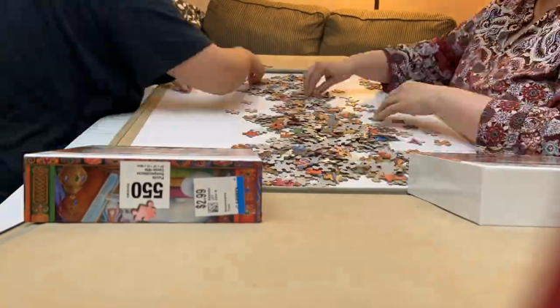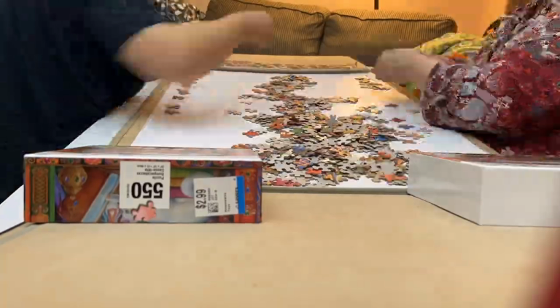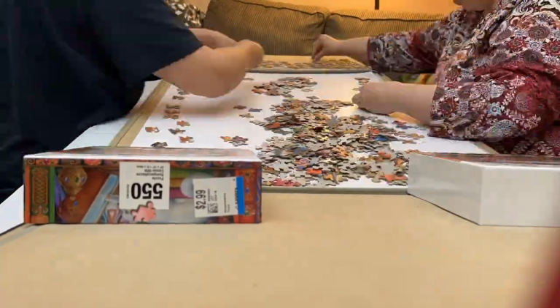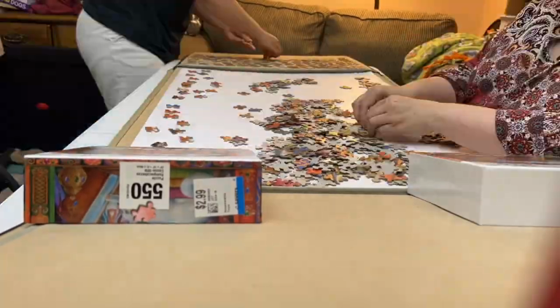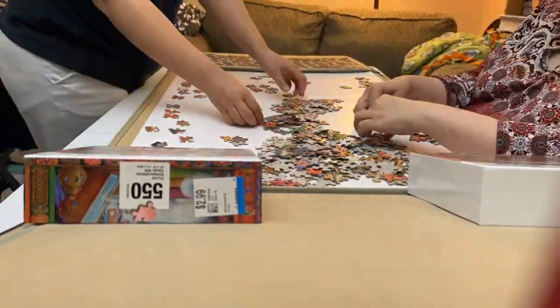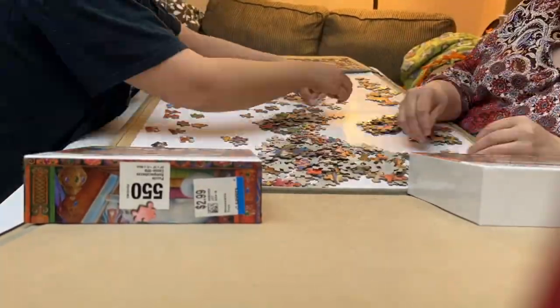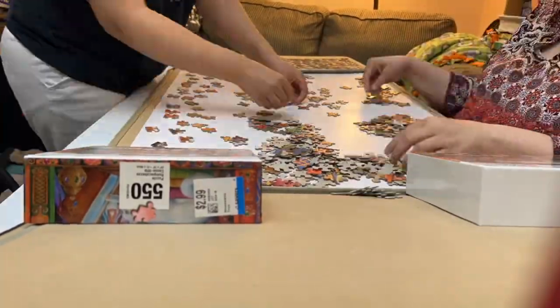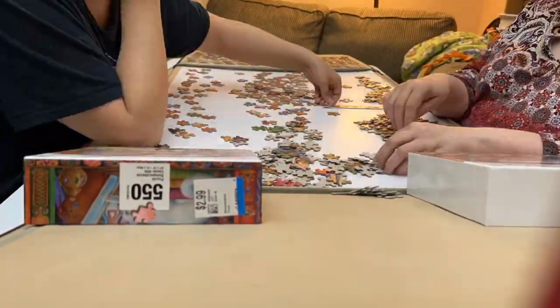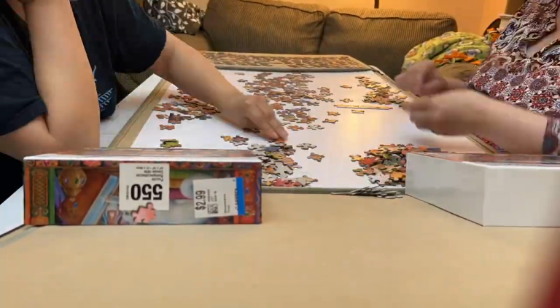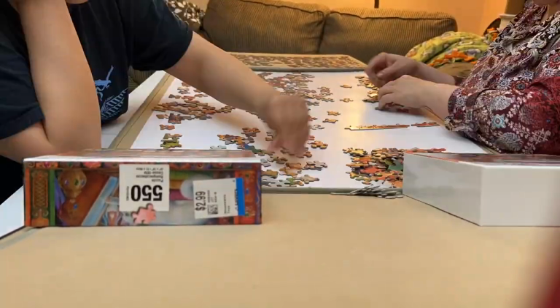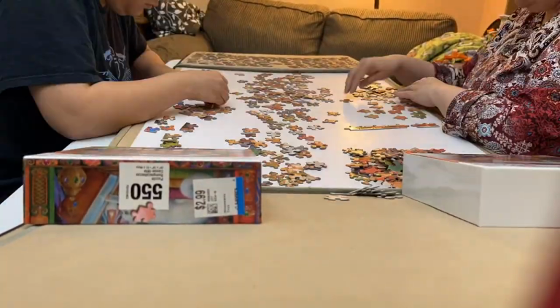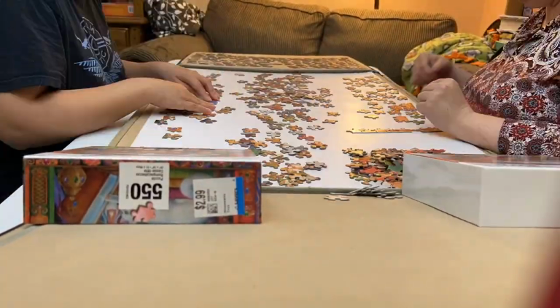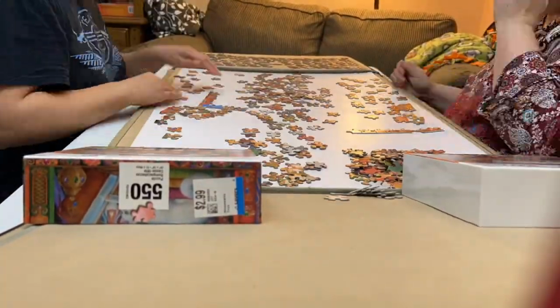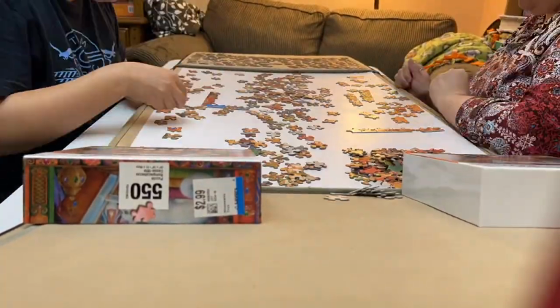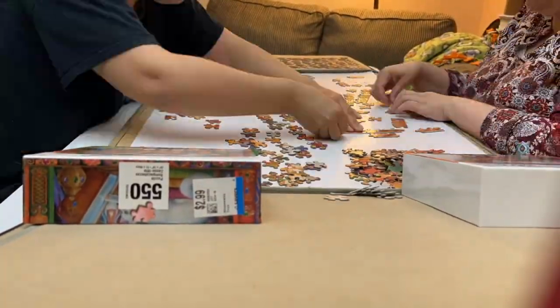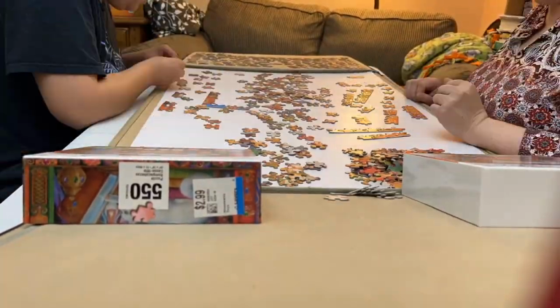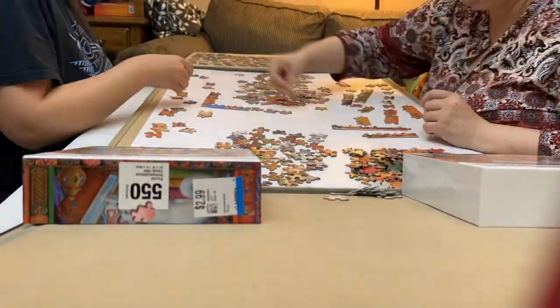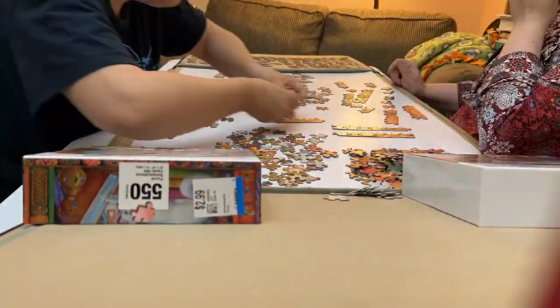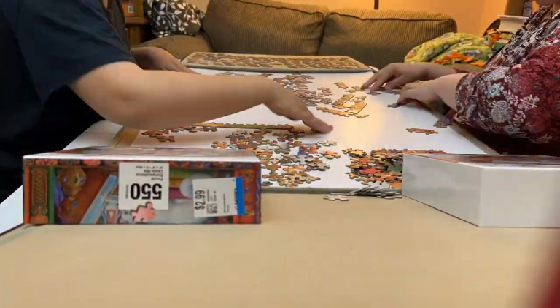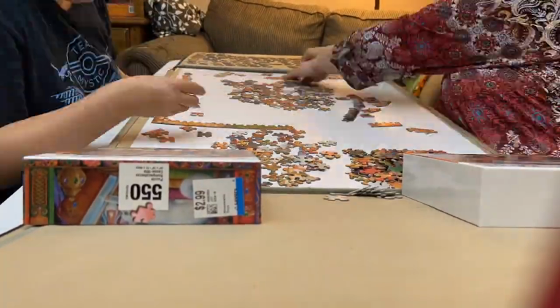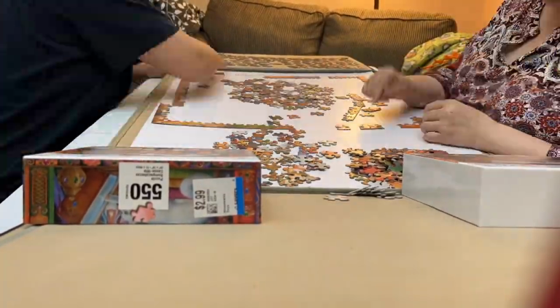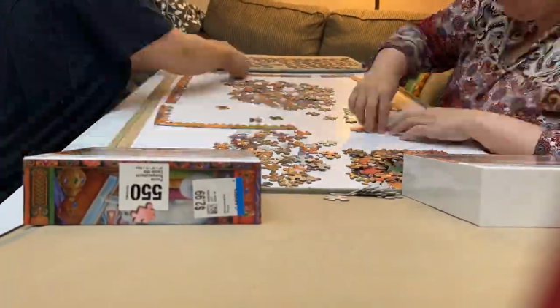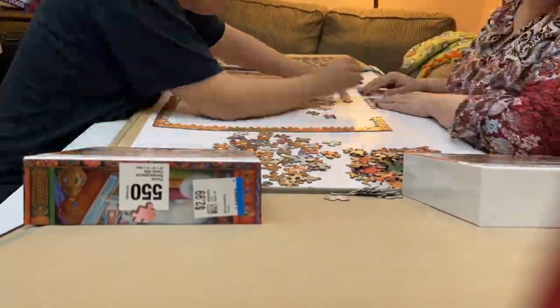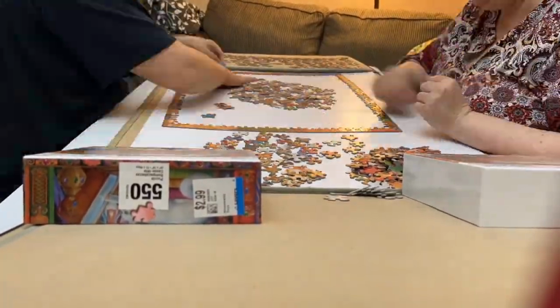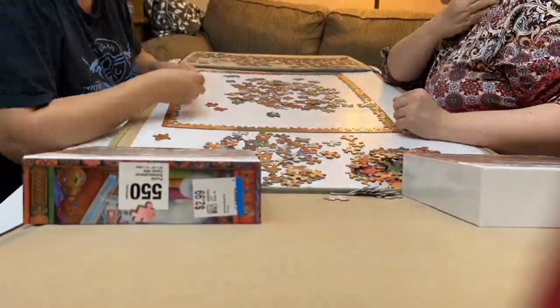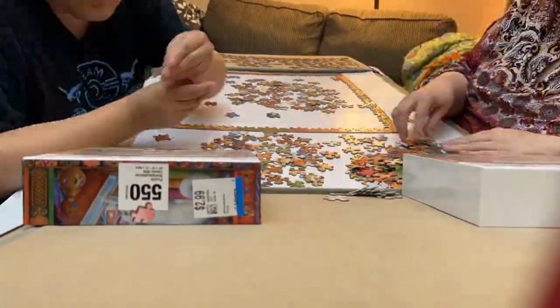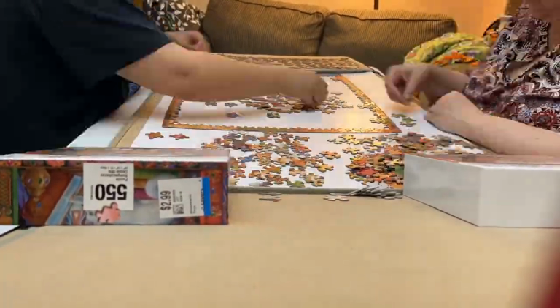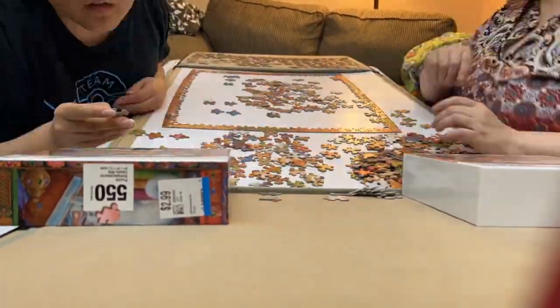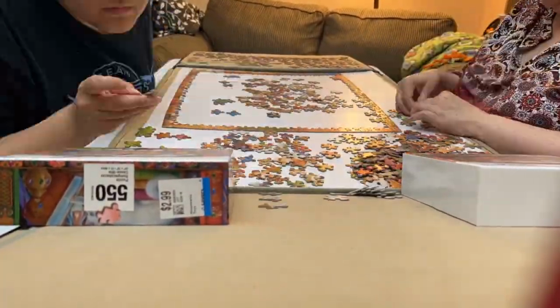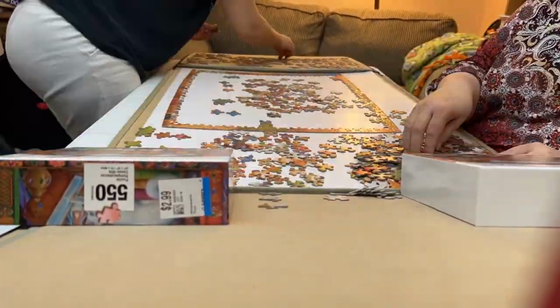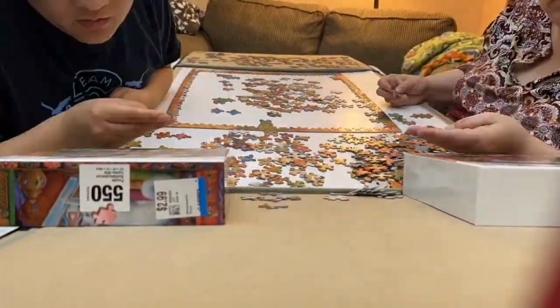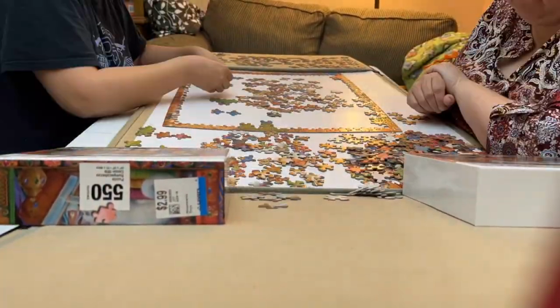The box and pieces were pretty standard, but one of the cats got a hold of the puzzle and possibly stole one.